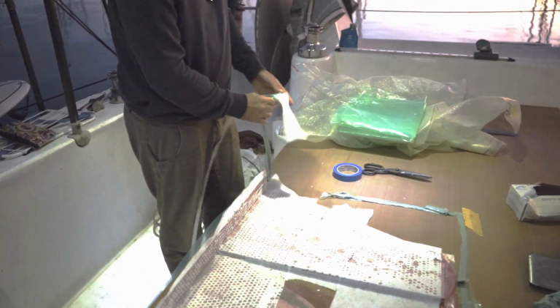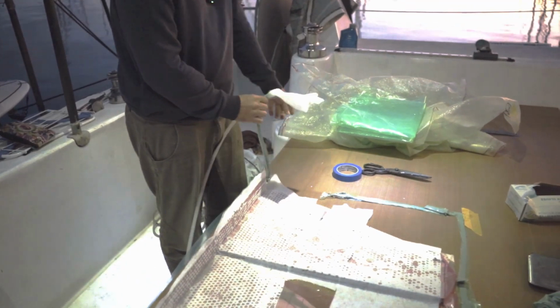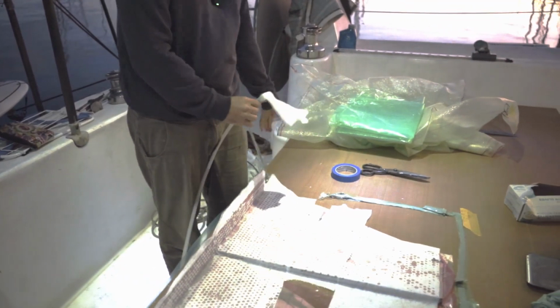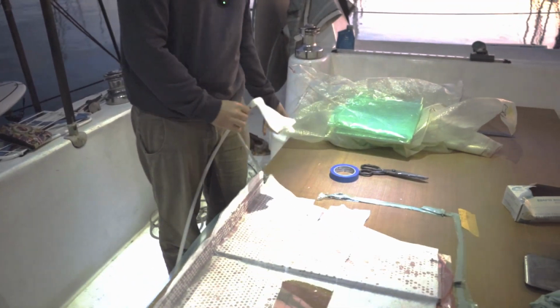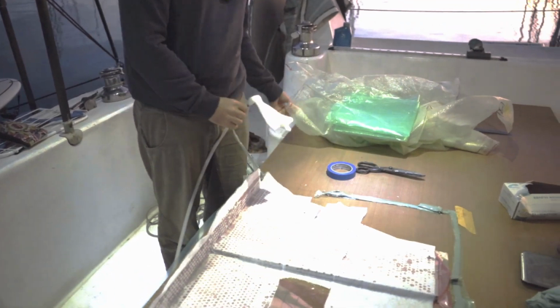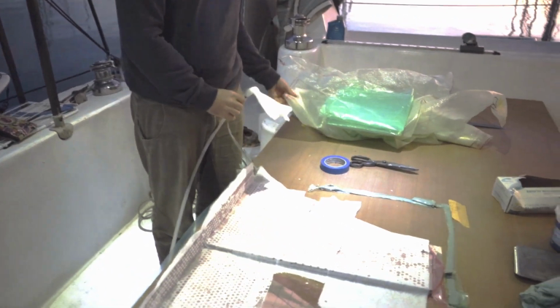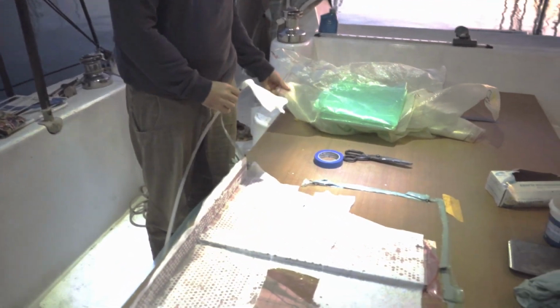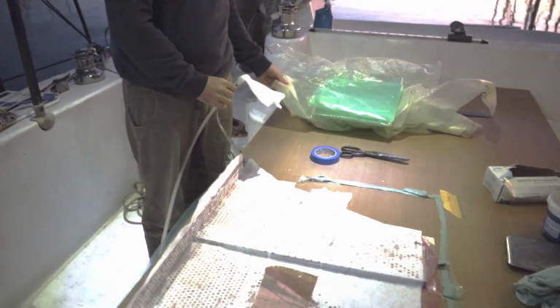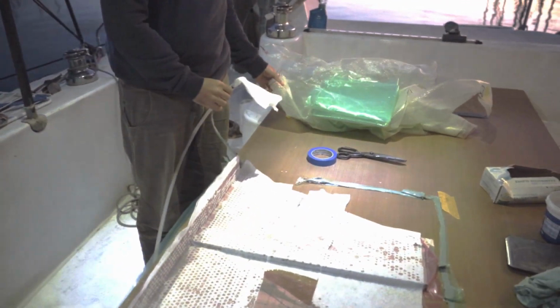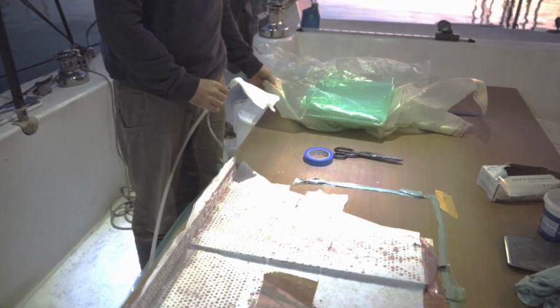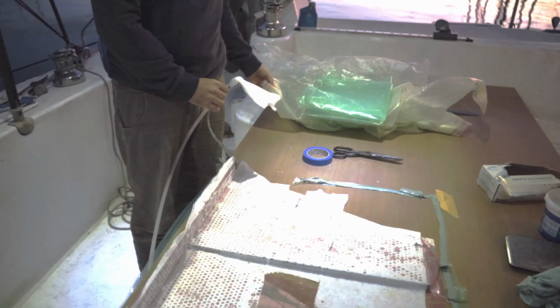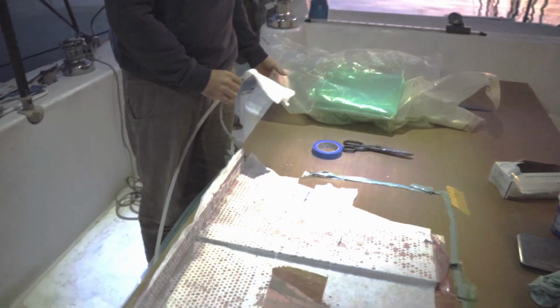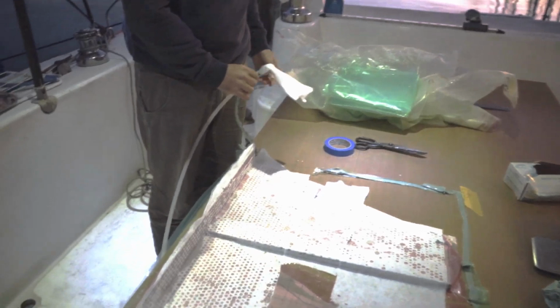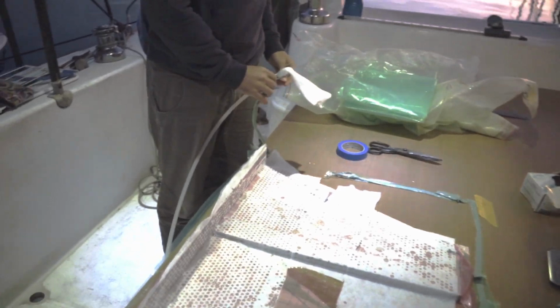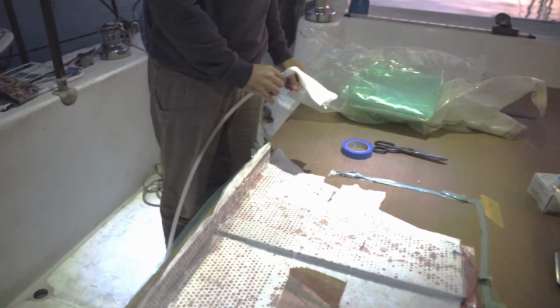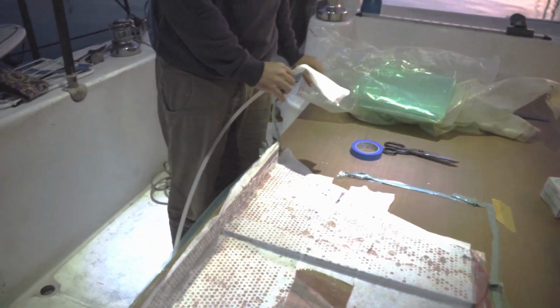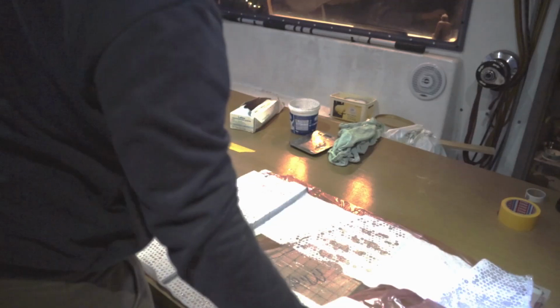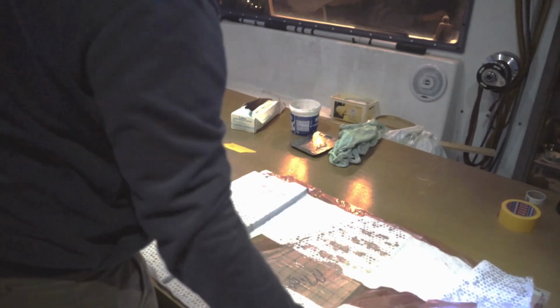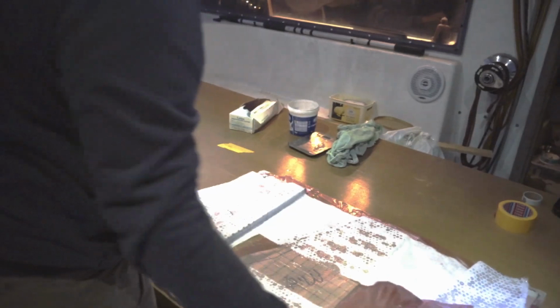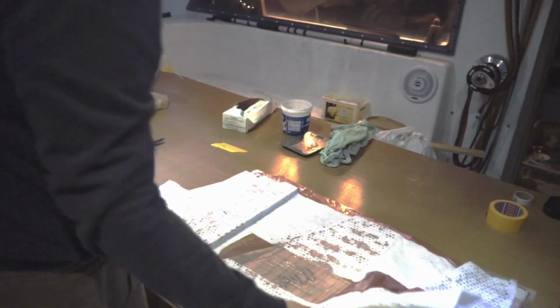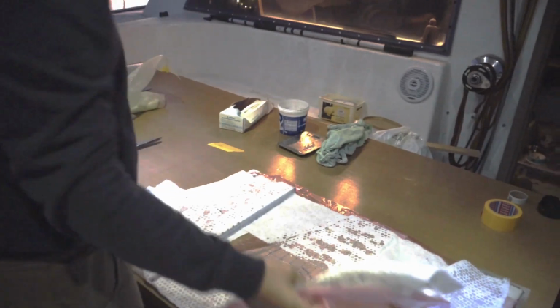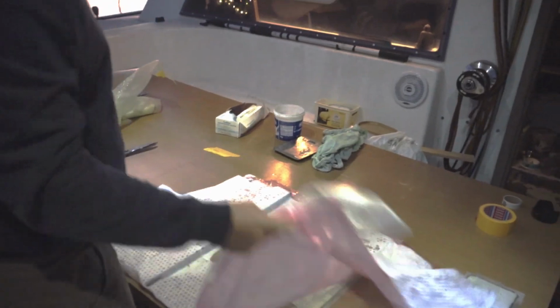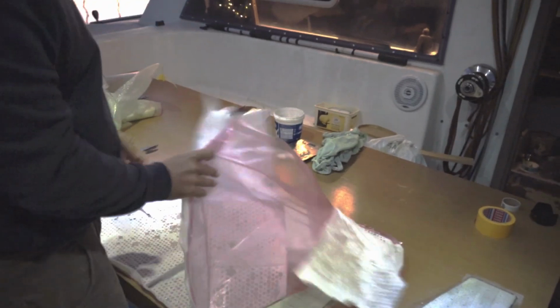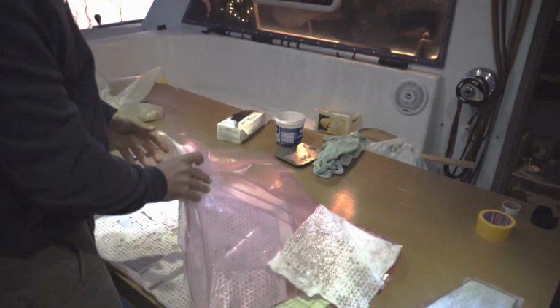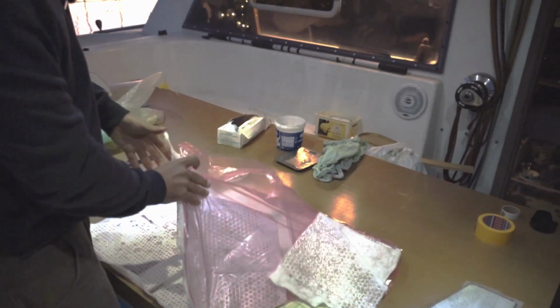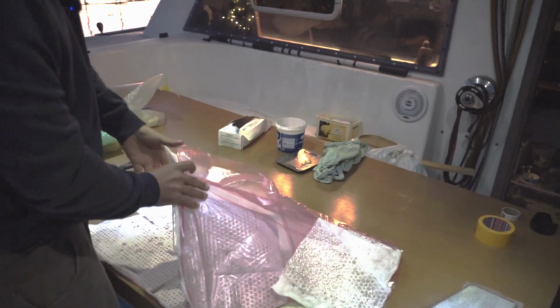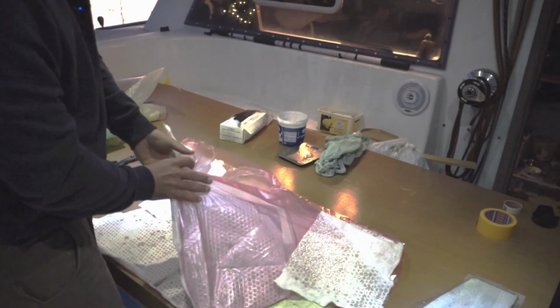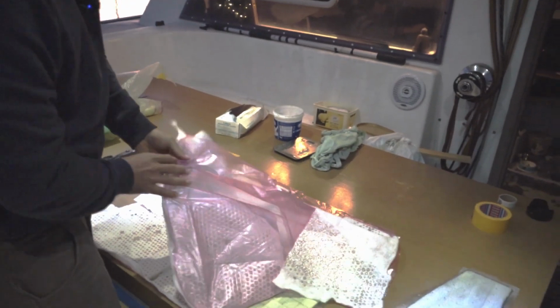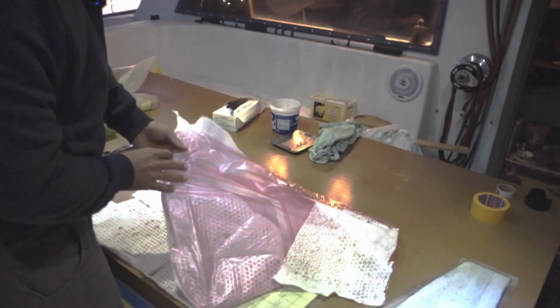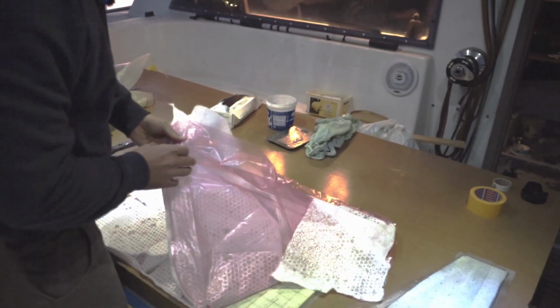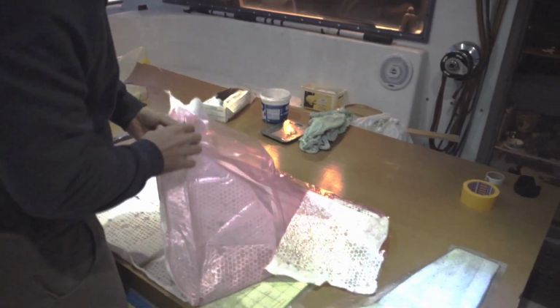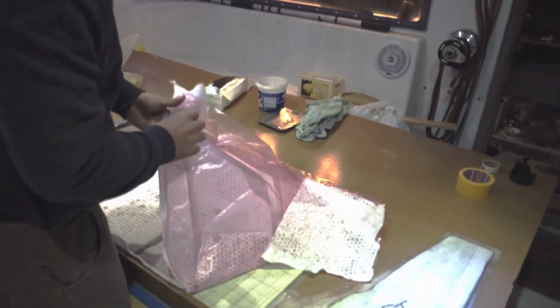There you see - recycled more bag. Unfortunately, can't recycle this one.